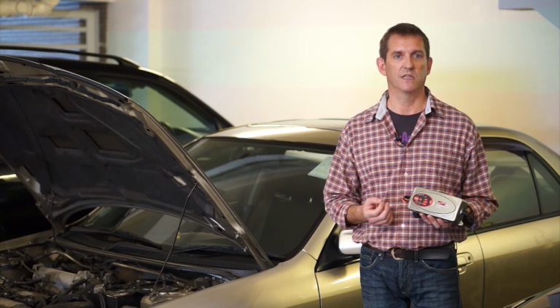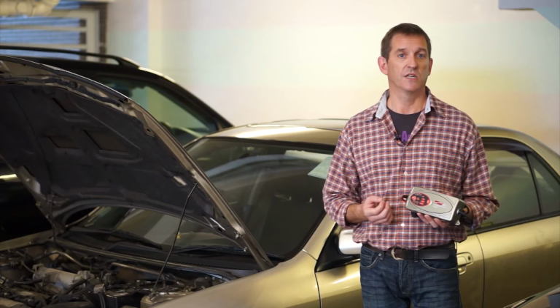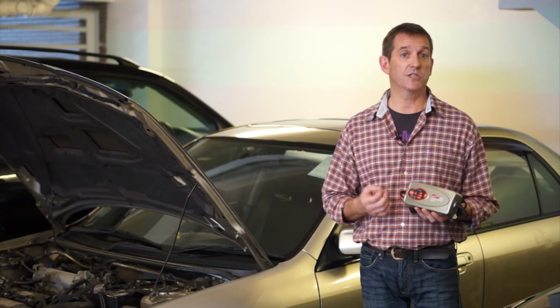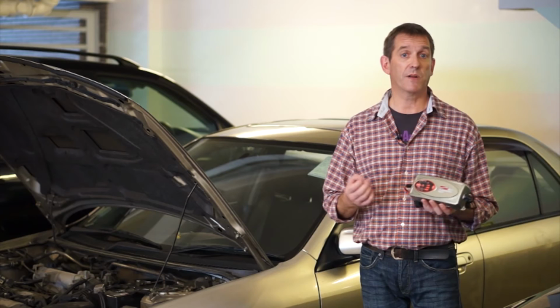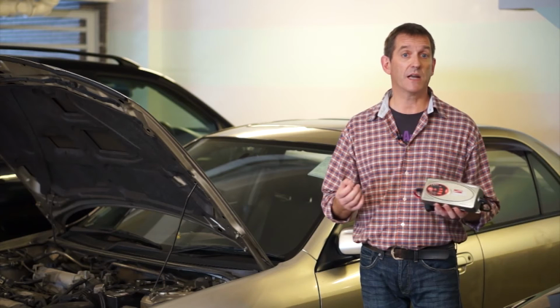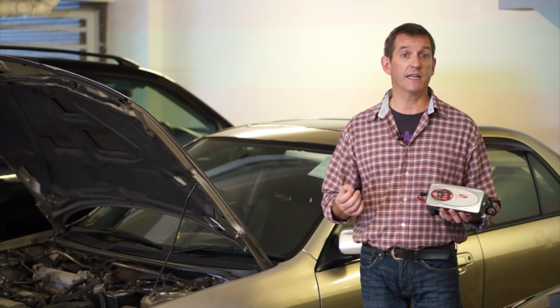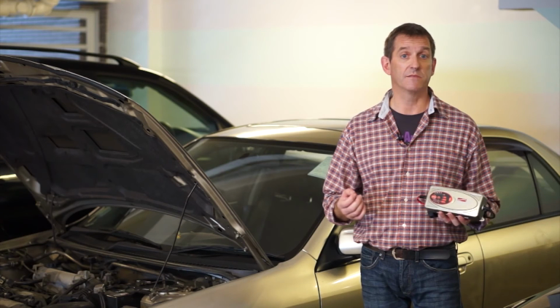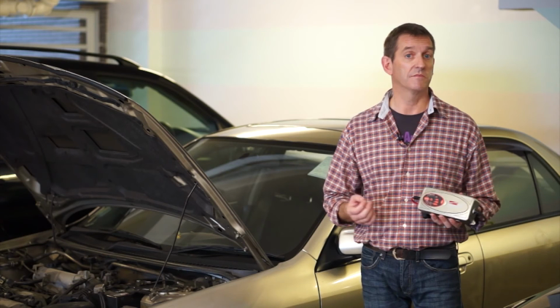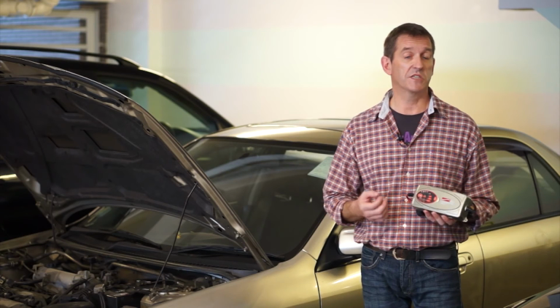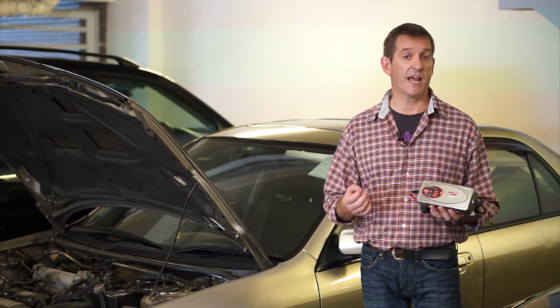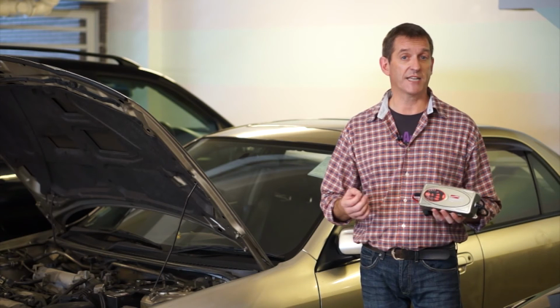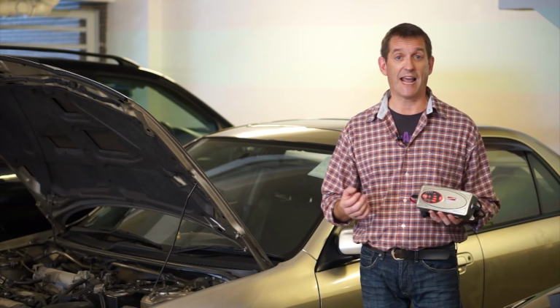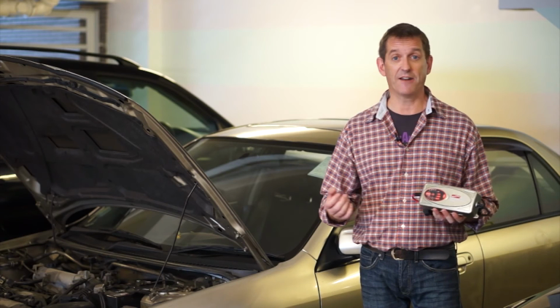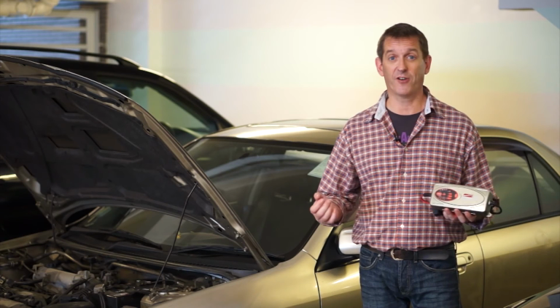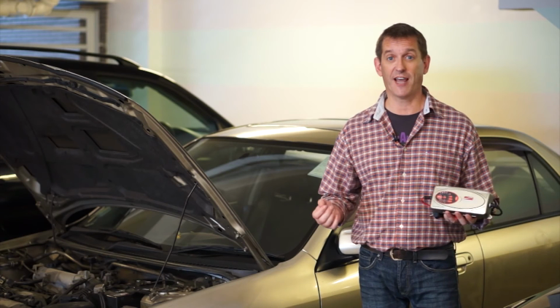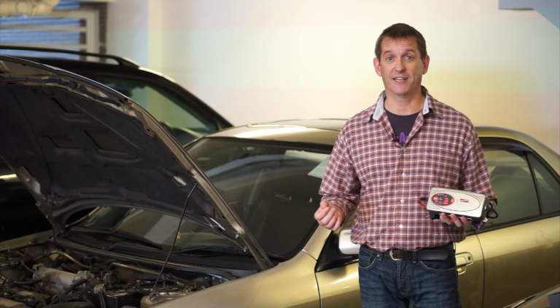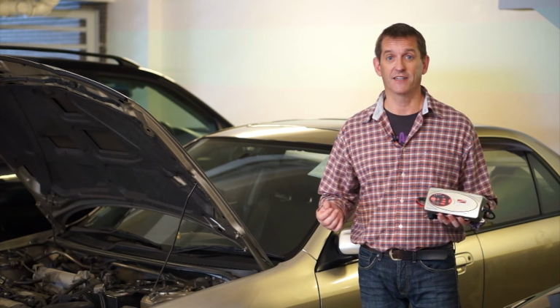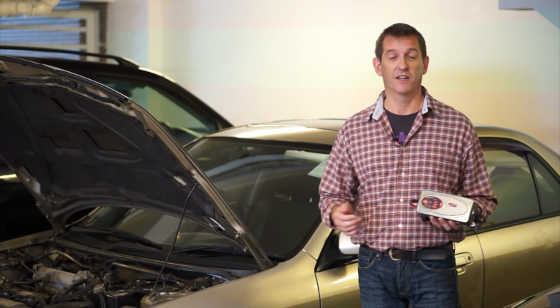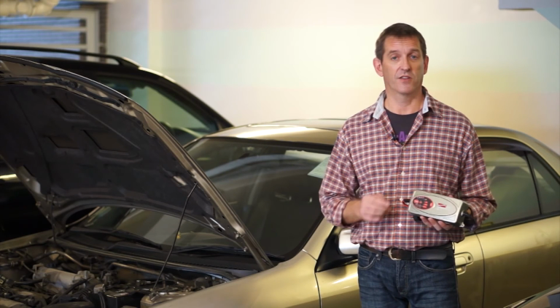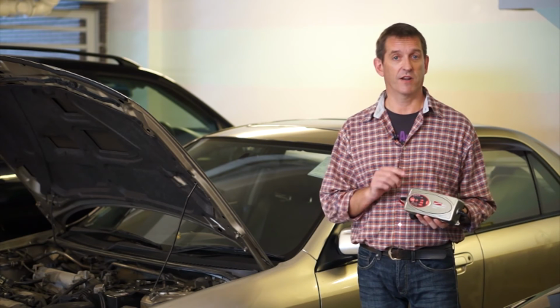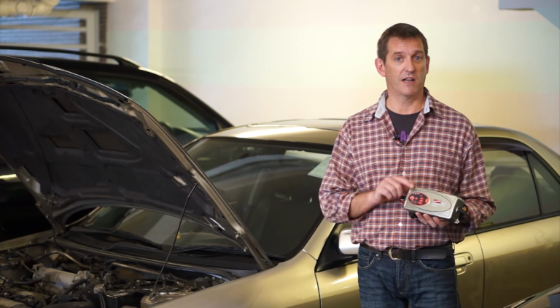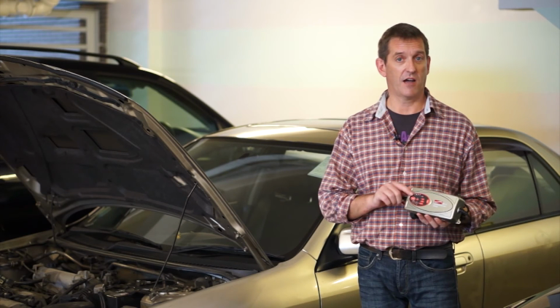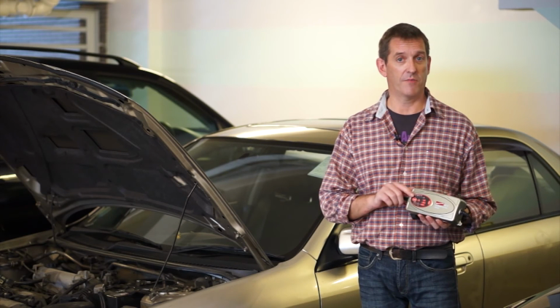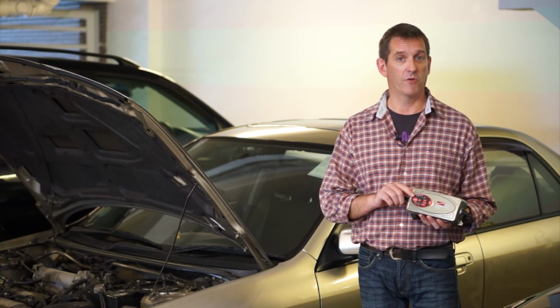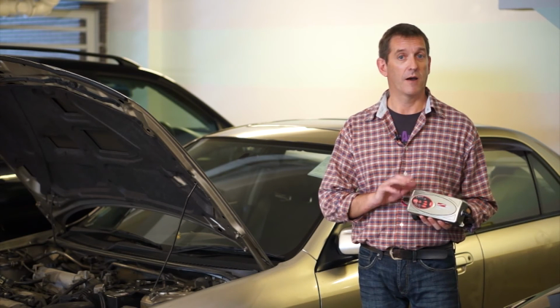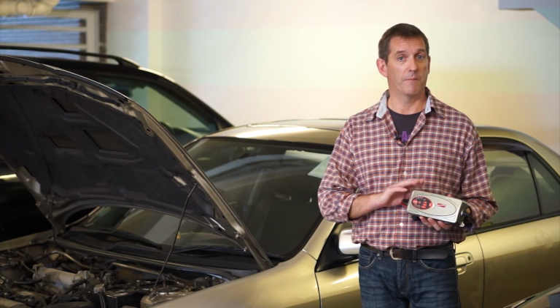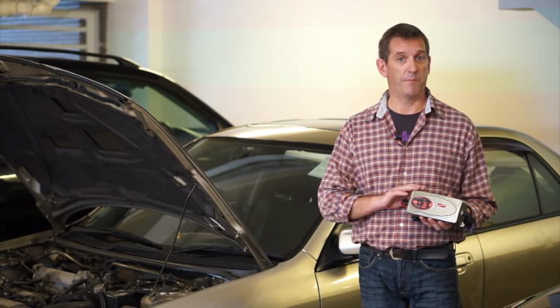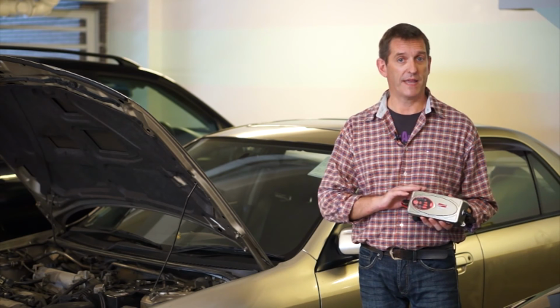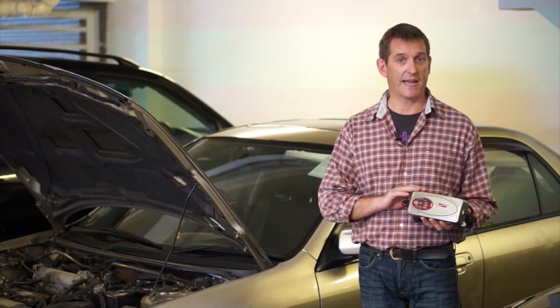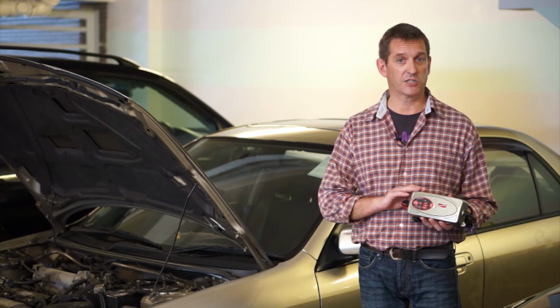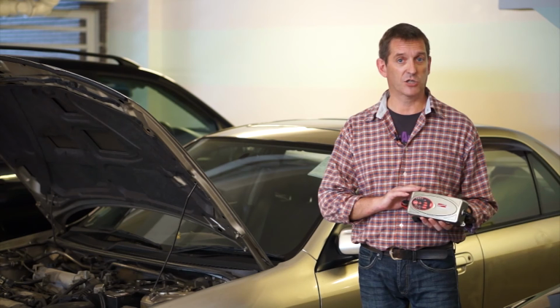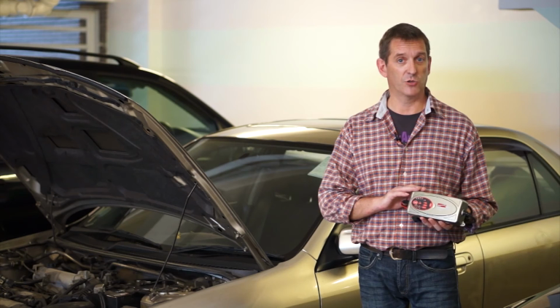Just plug in, set and forget the reliable BX2.